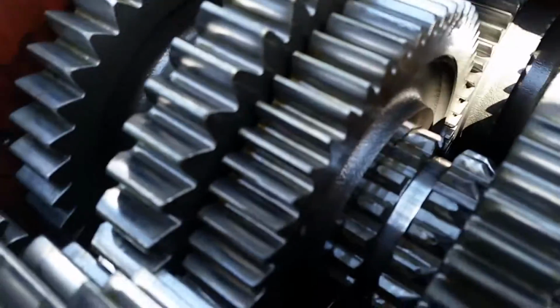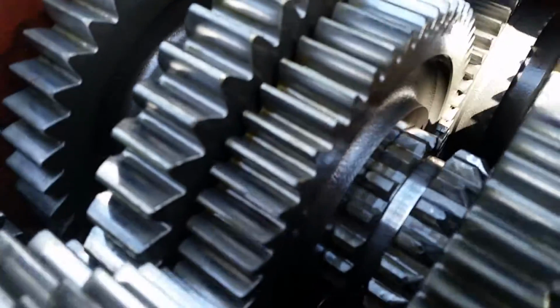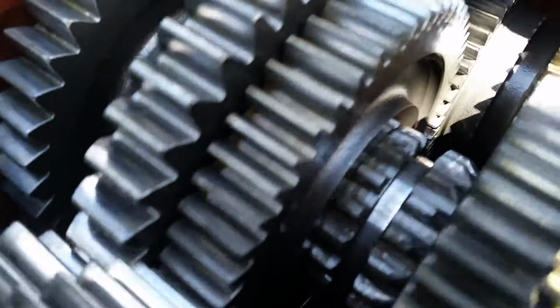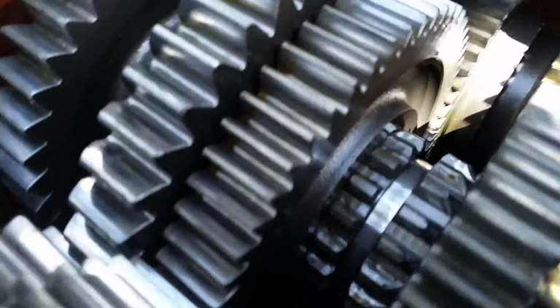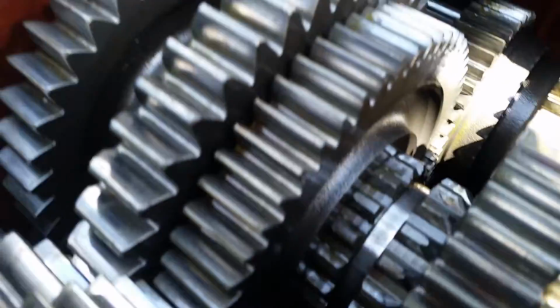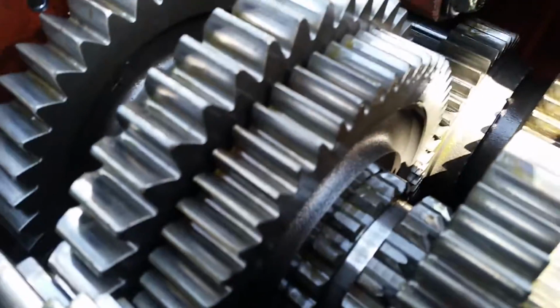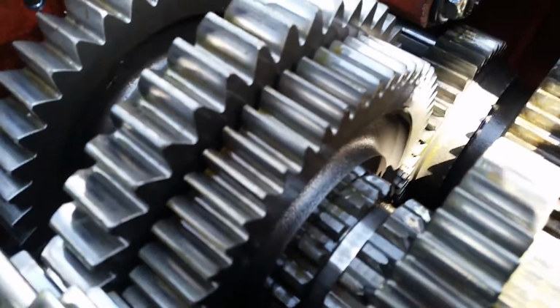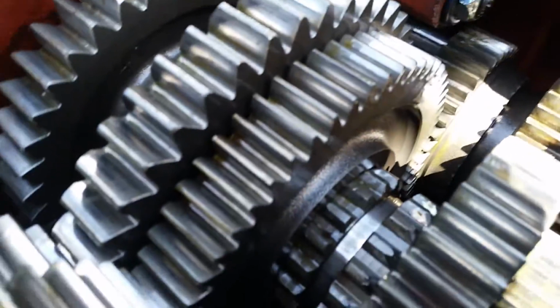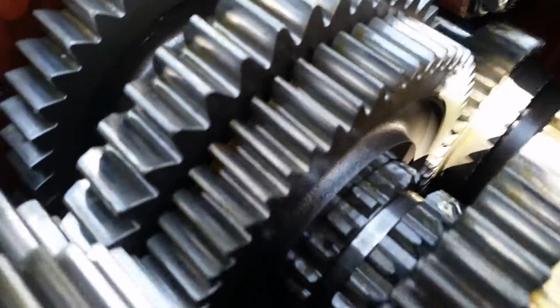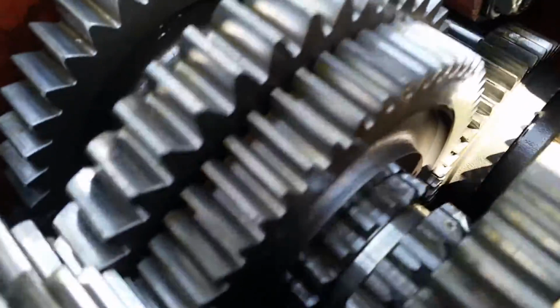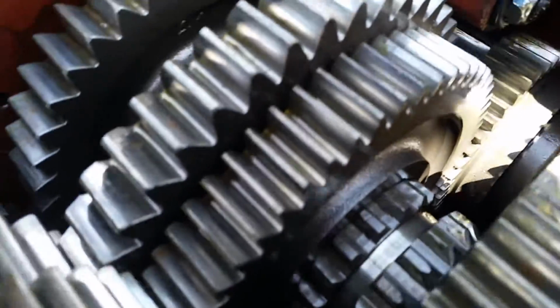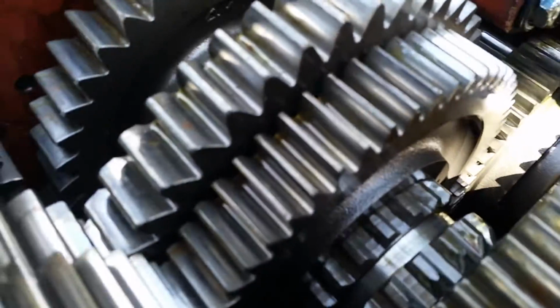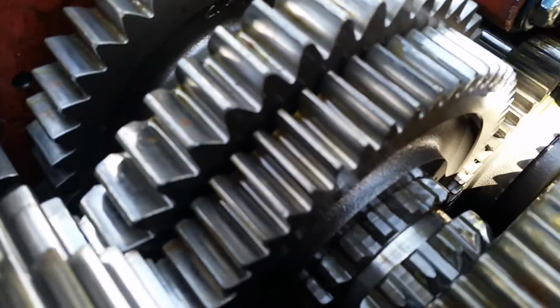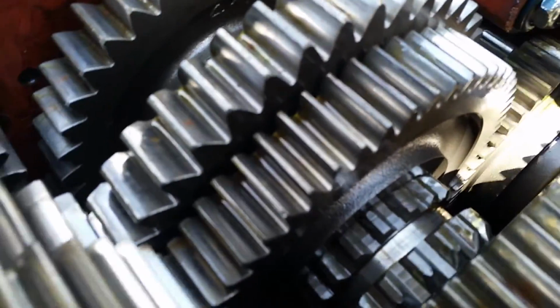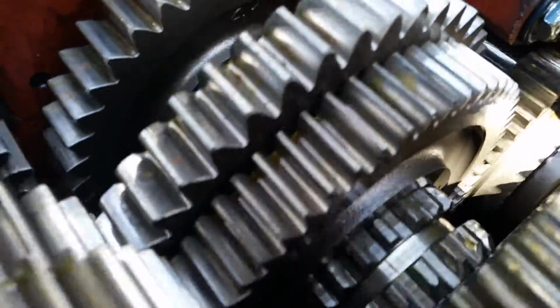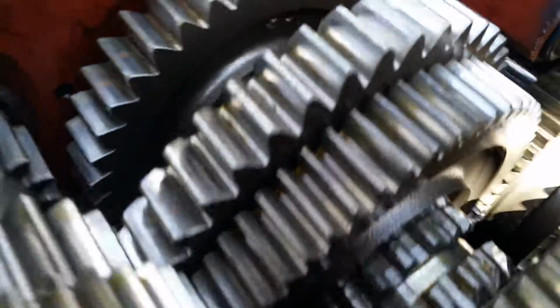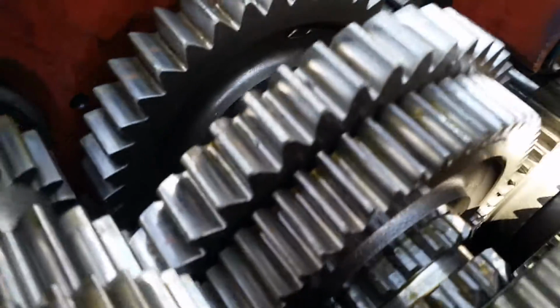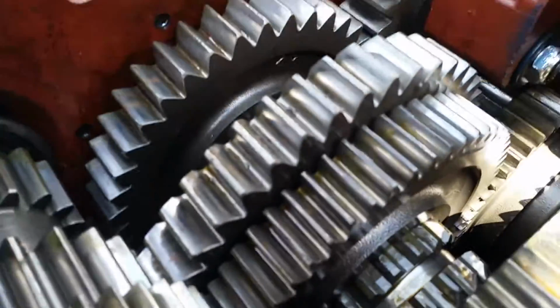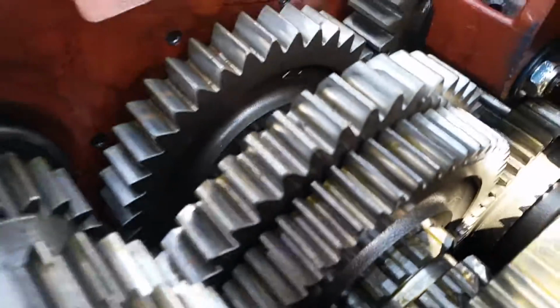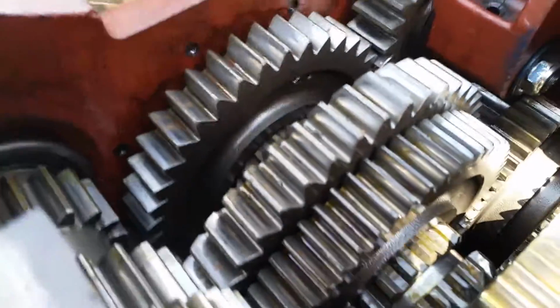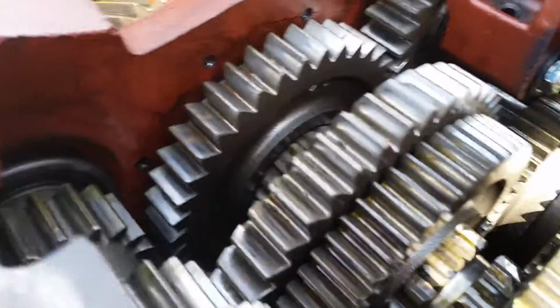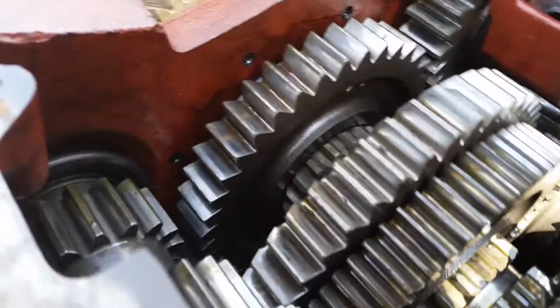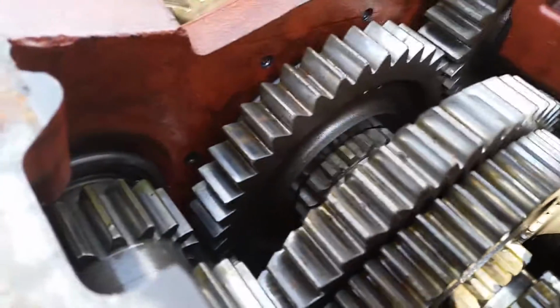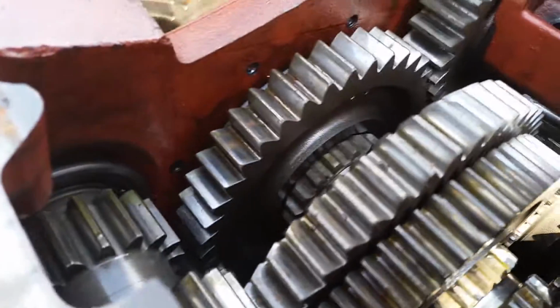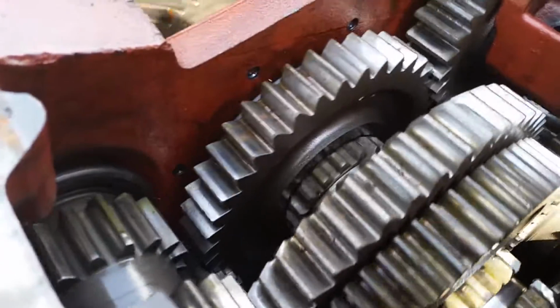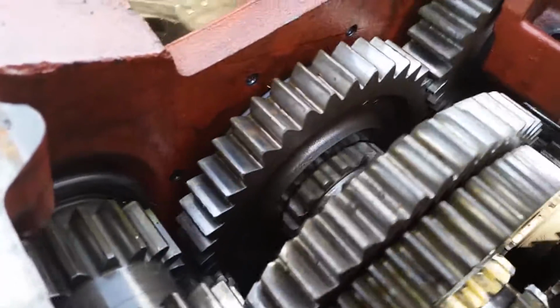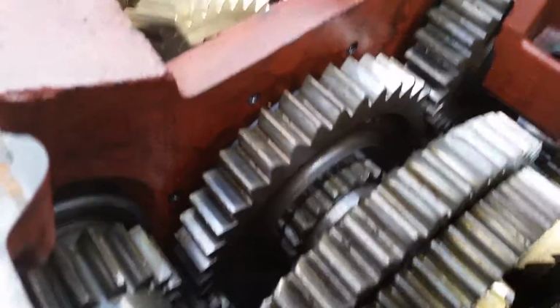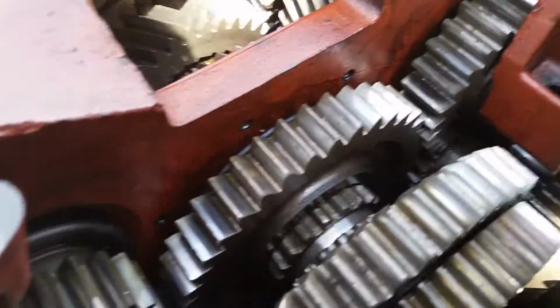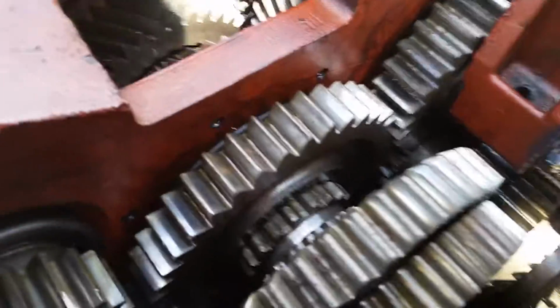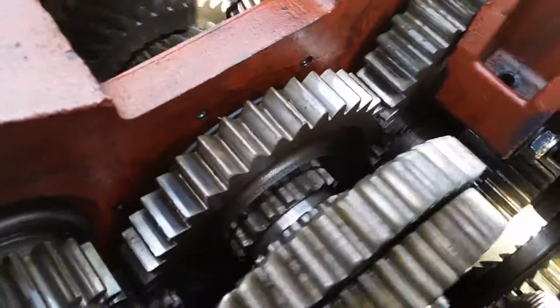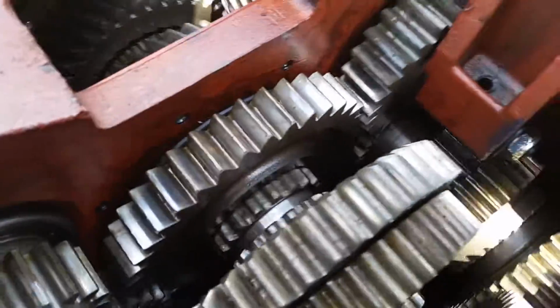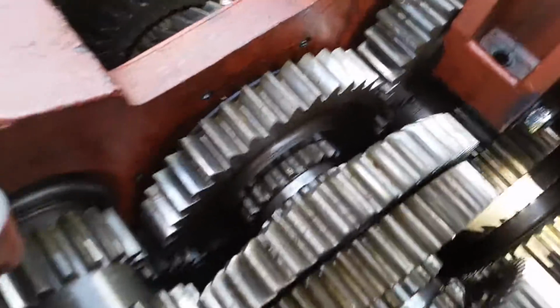This is why it's important to use double clutching and not forcing the transmission into synchronization.